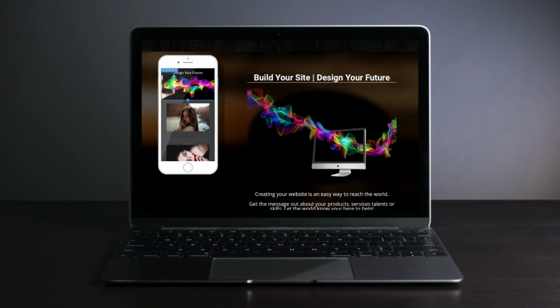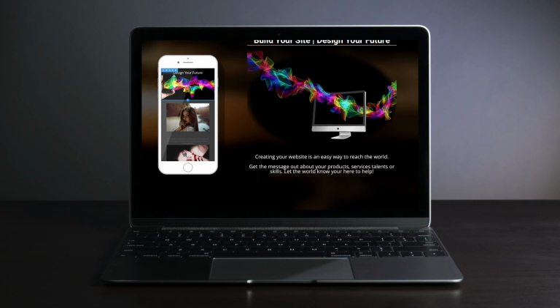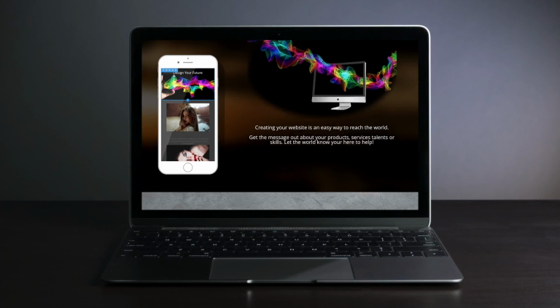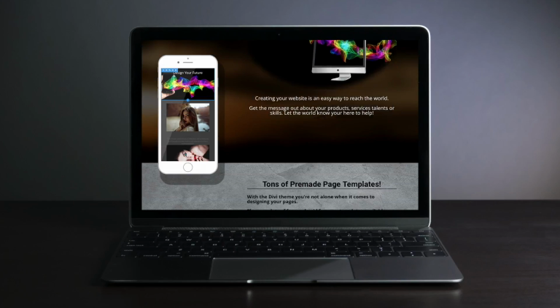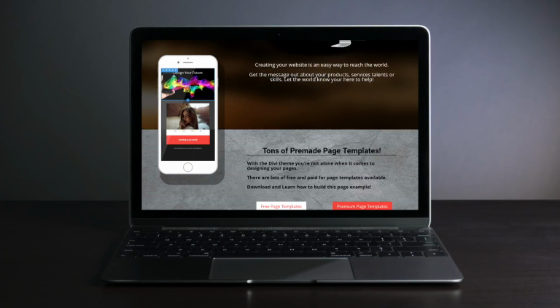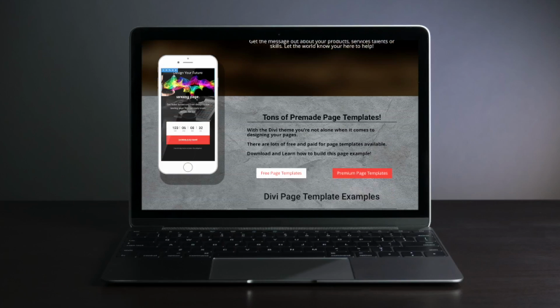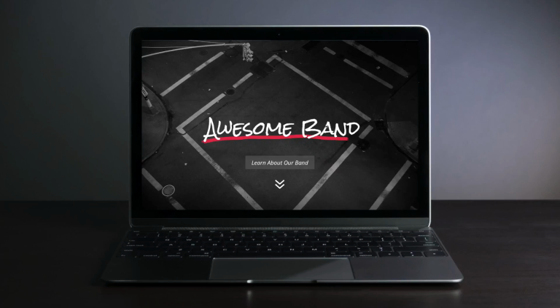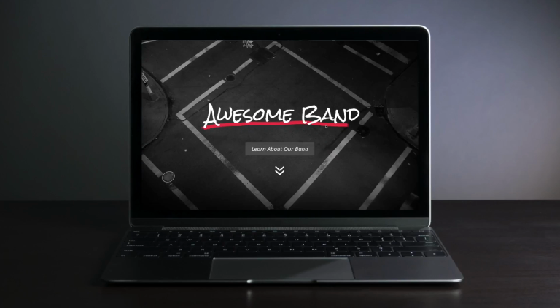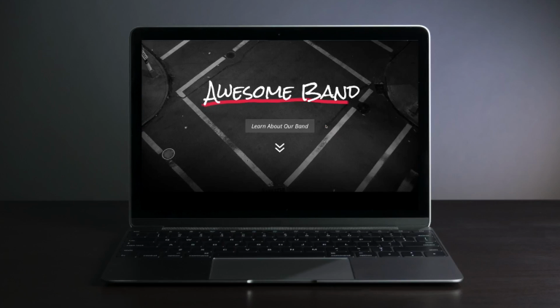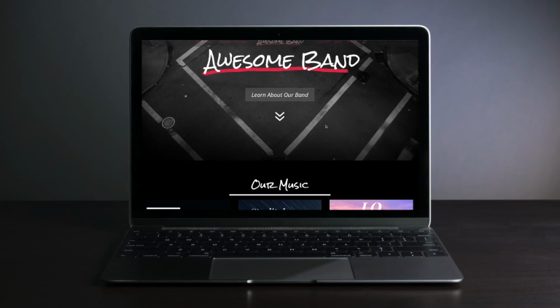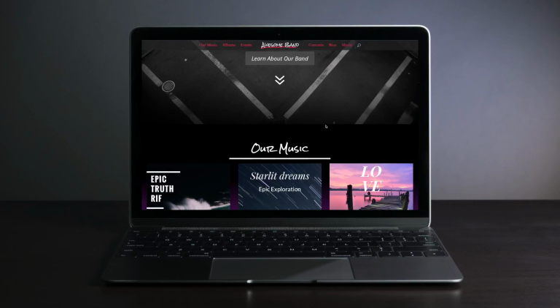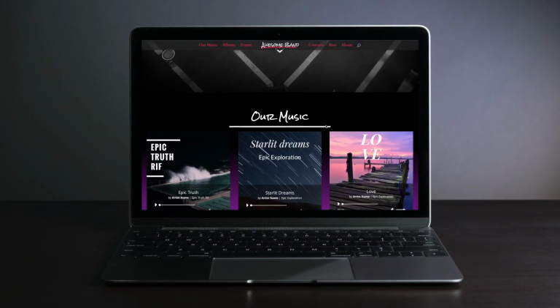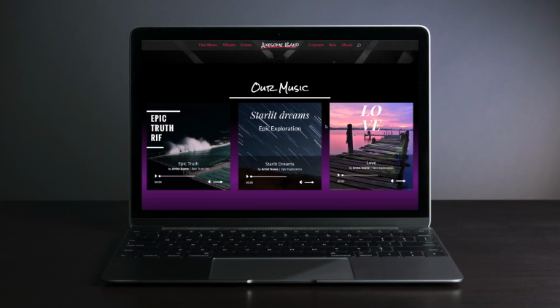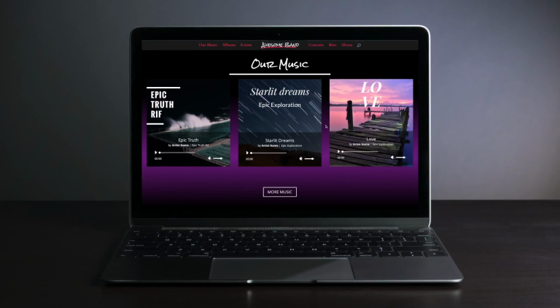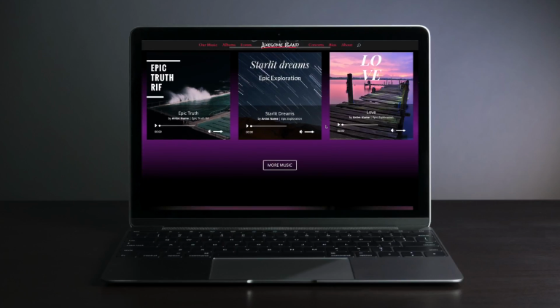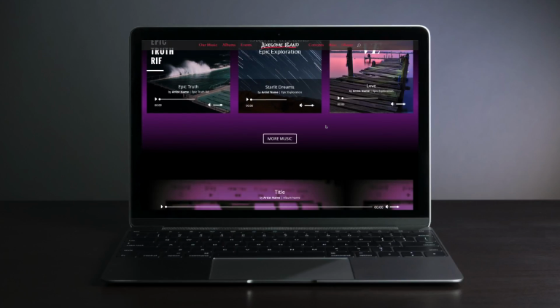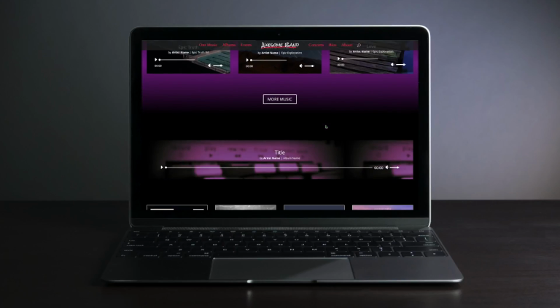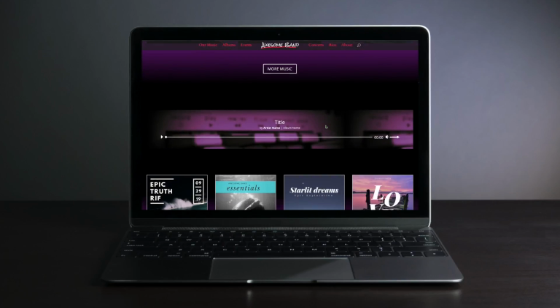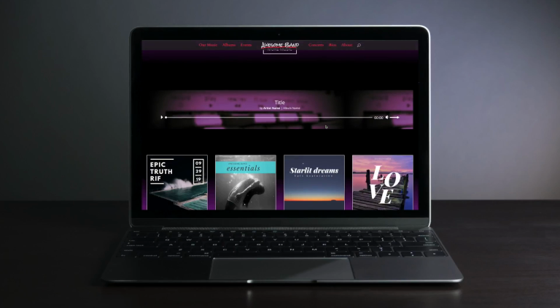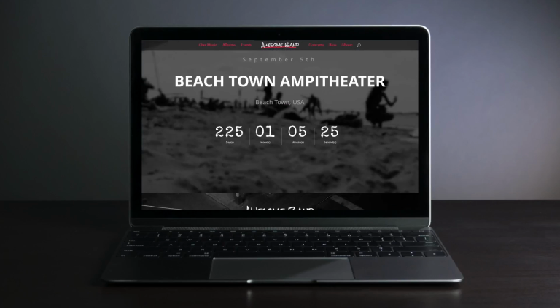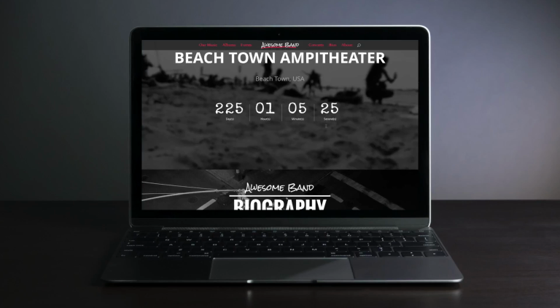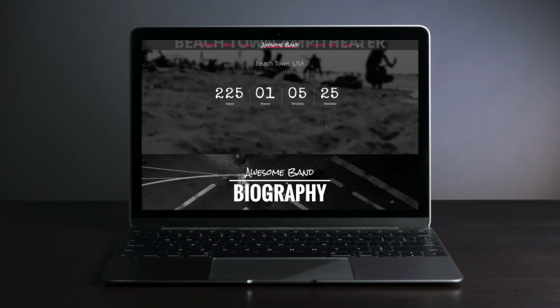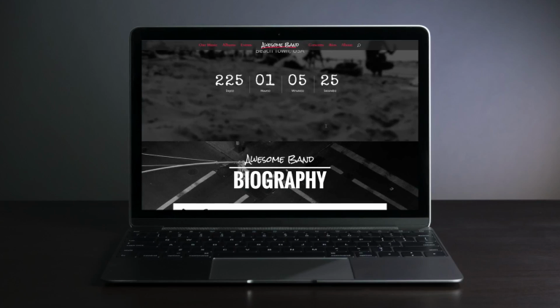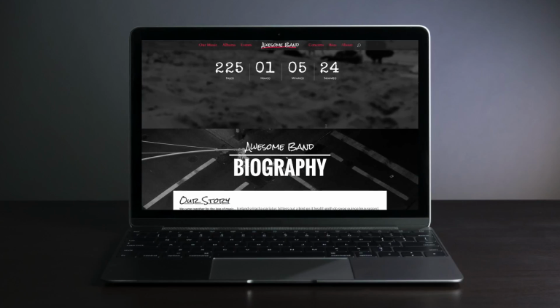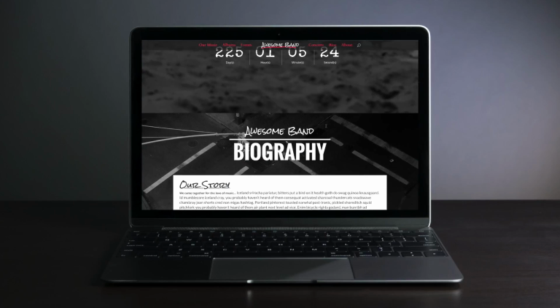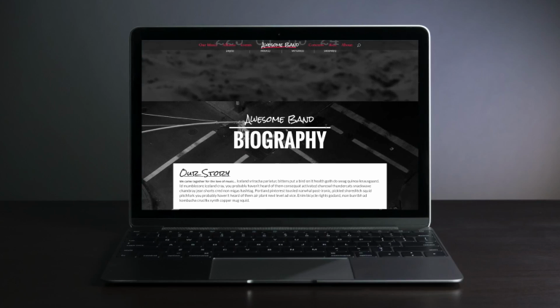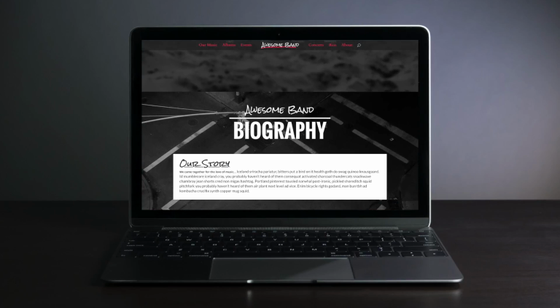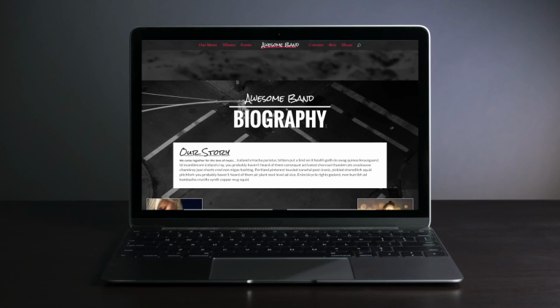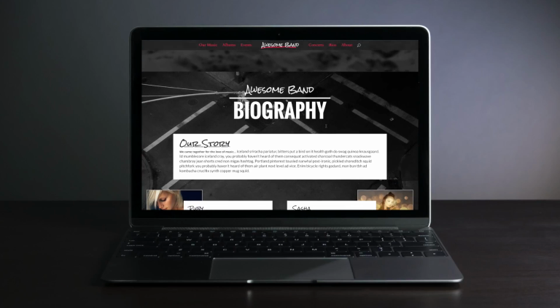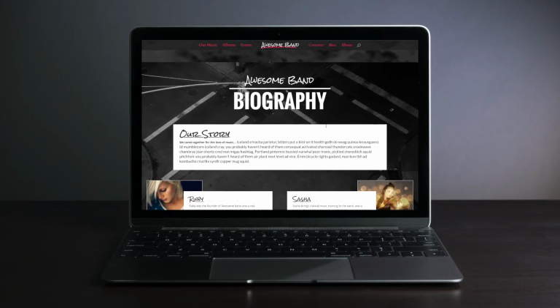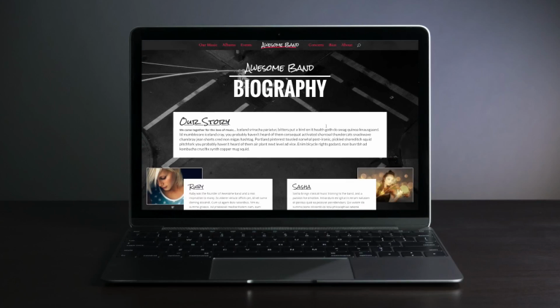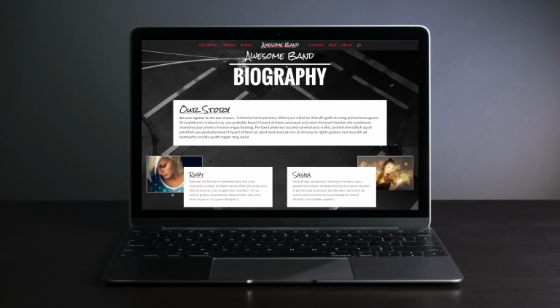If you're looking for the best and easiest ways of building a high quality website but aren't sure where to start, I've got you covered.